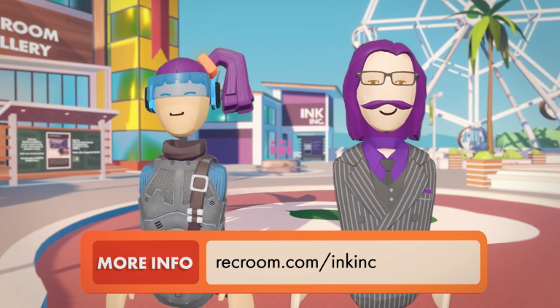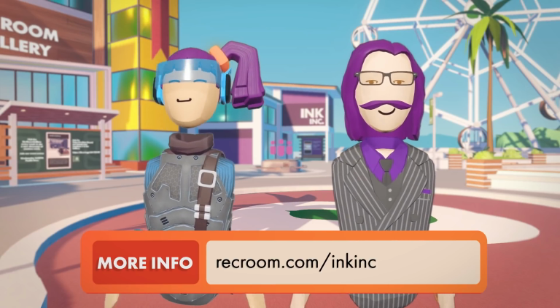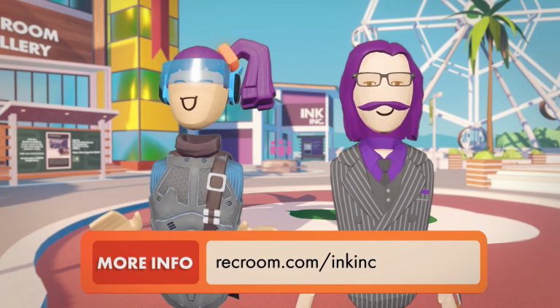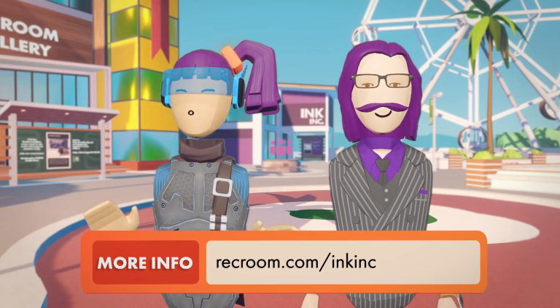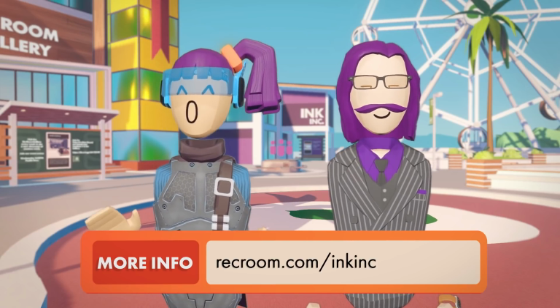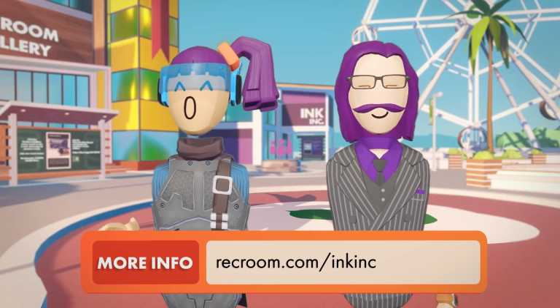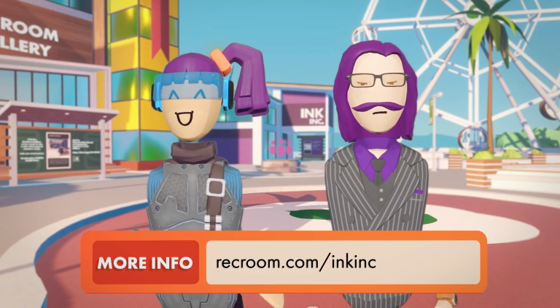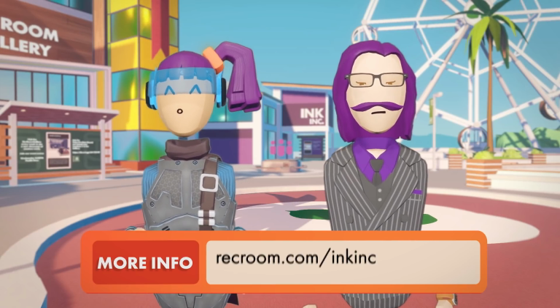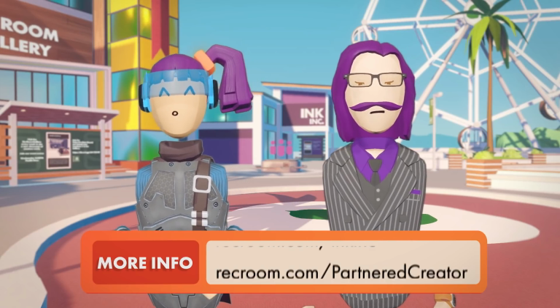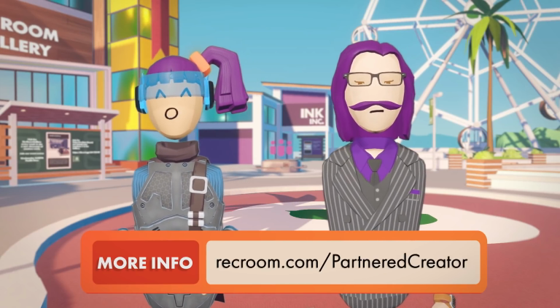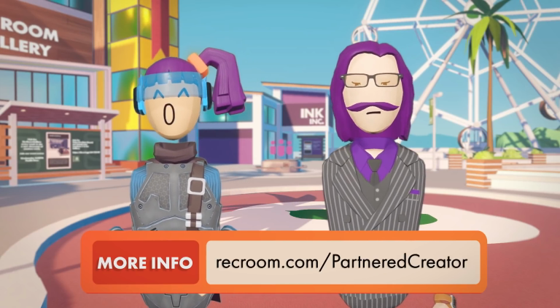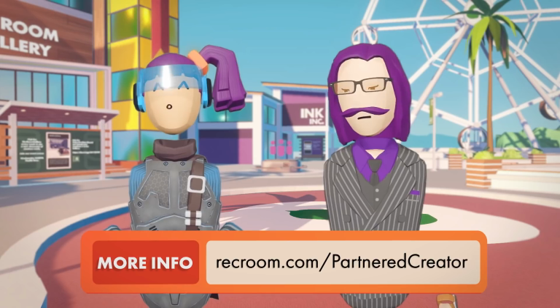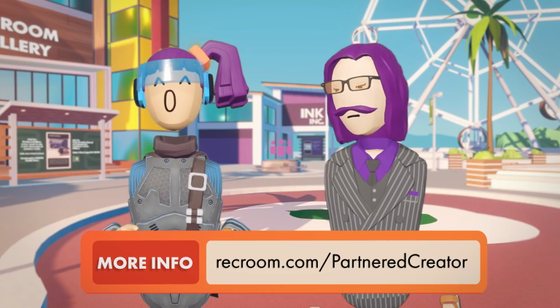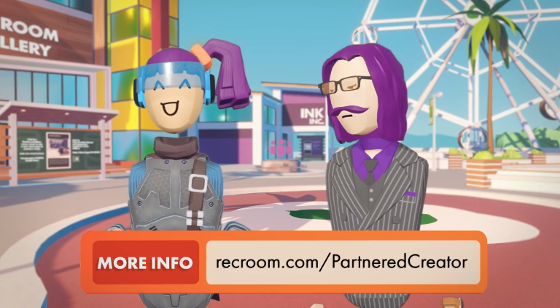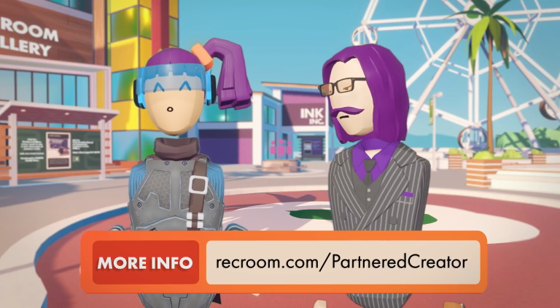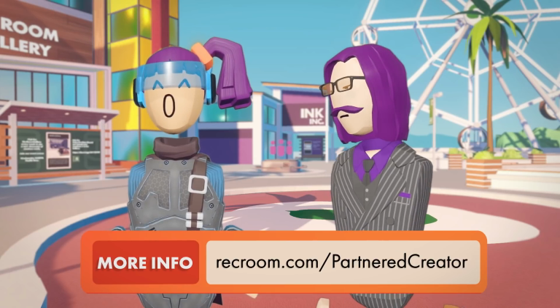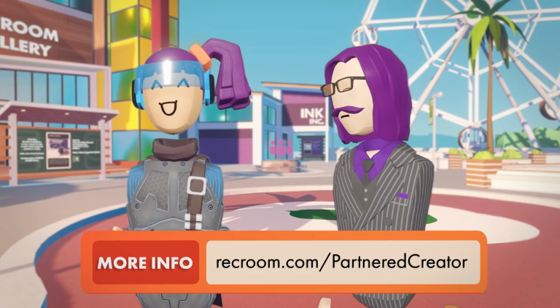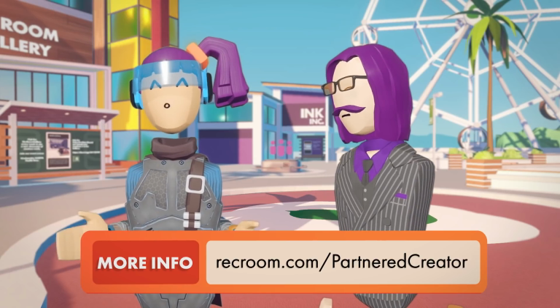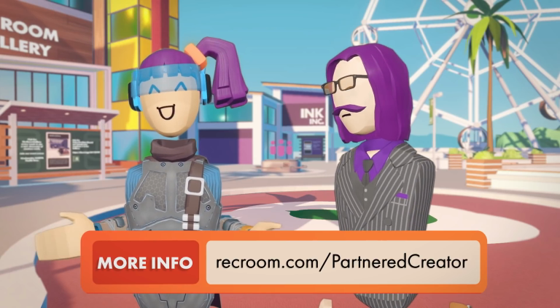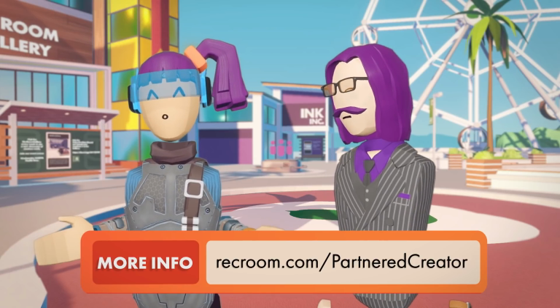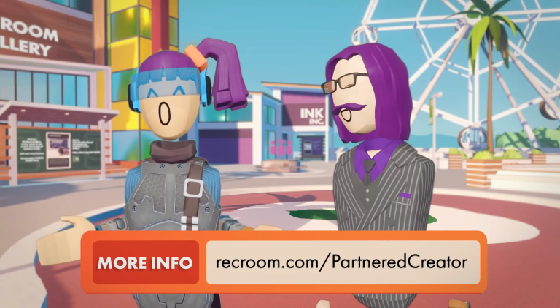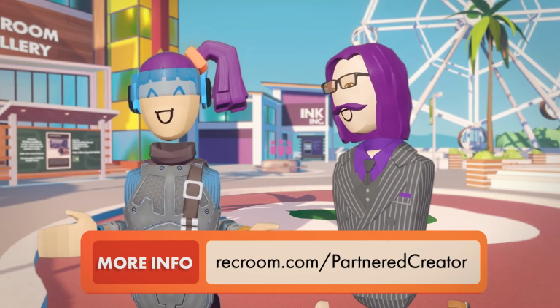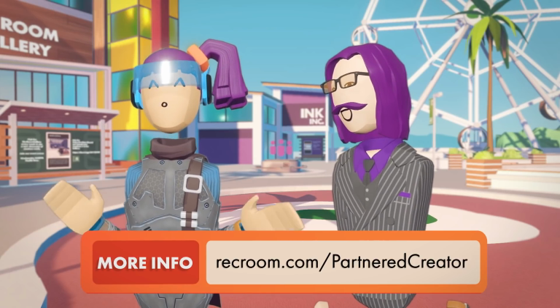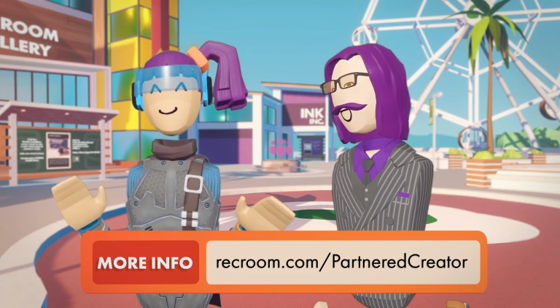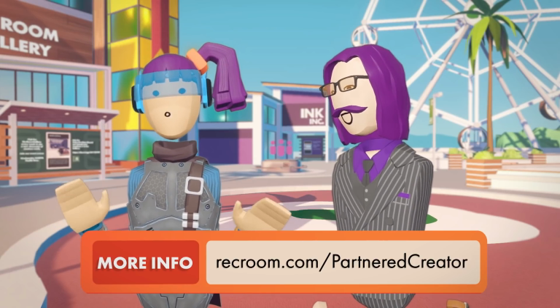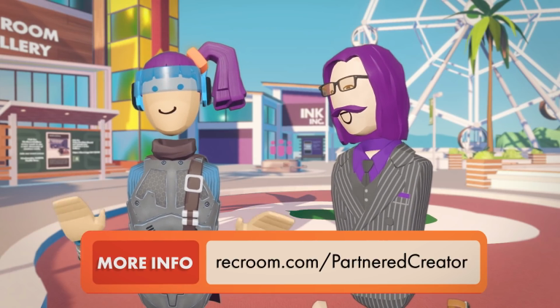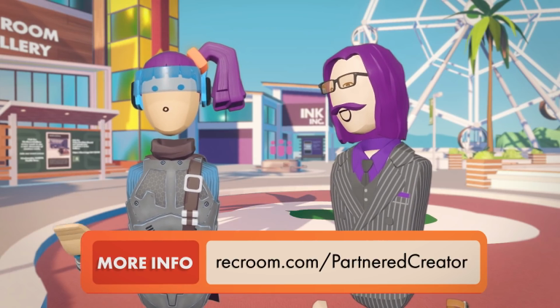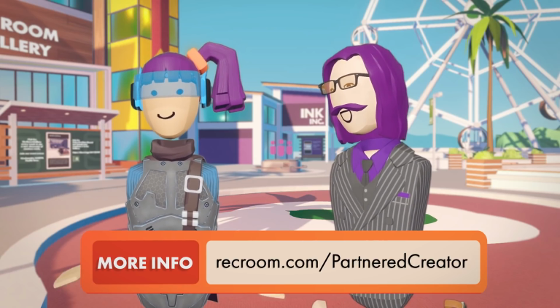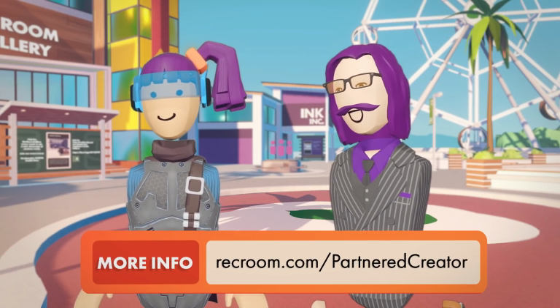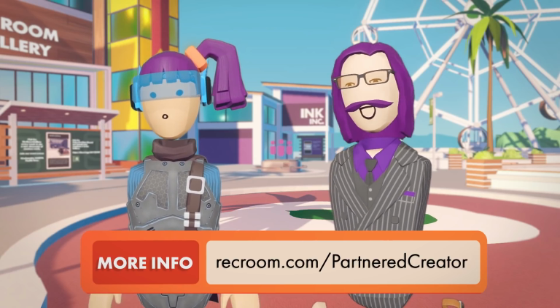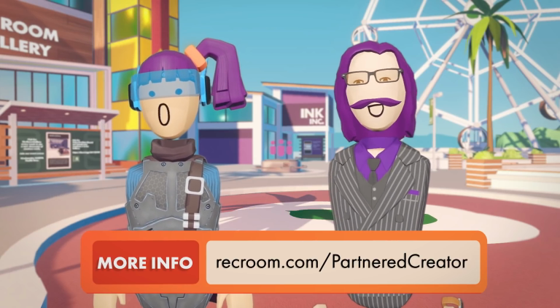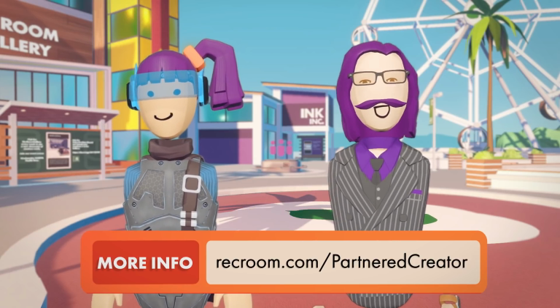And learn more about becoming a partnered creator at RecRoom.com/partnered-creator.